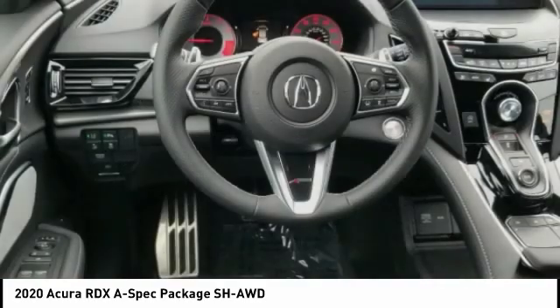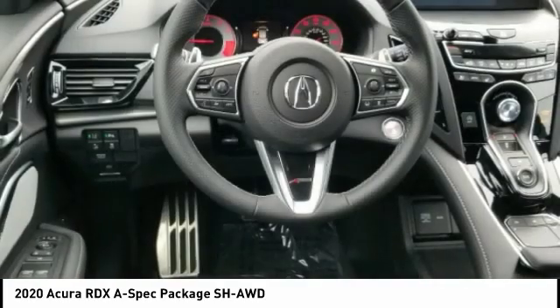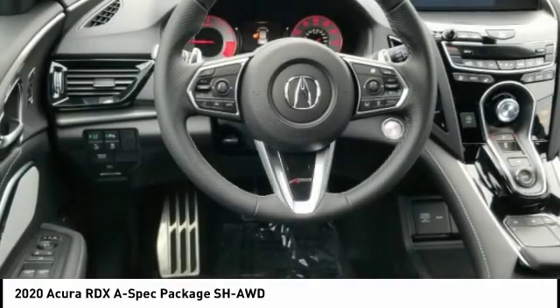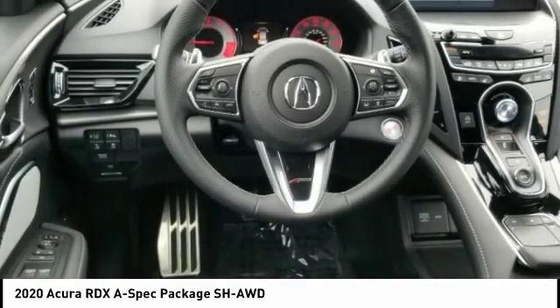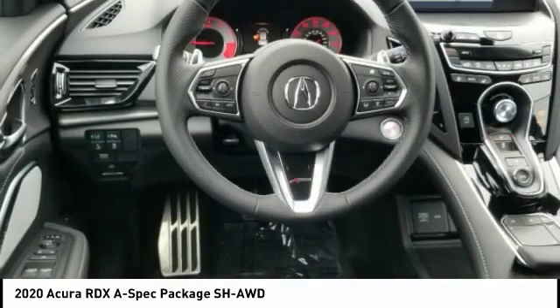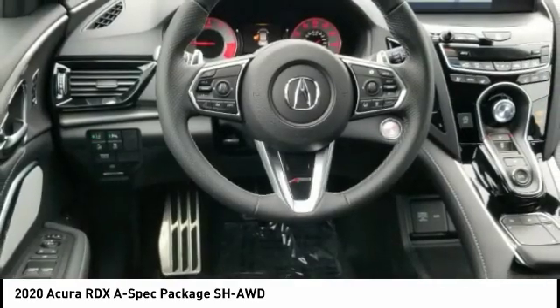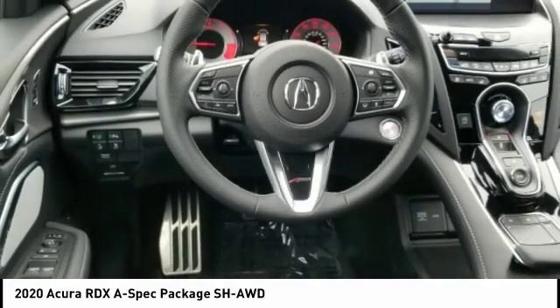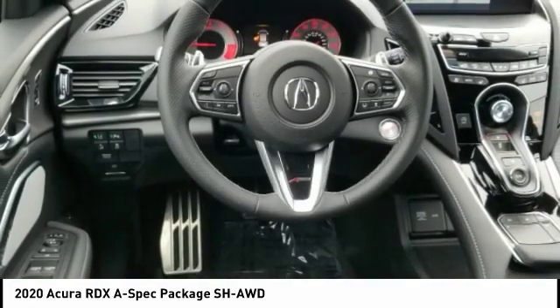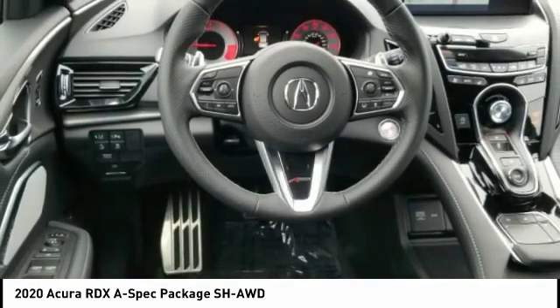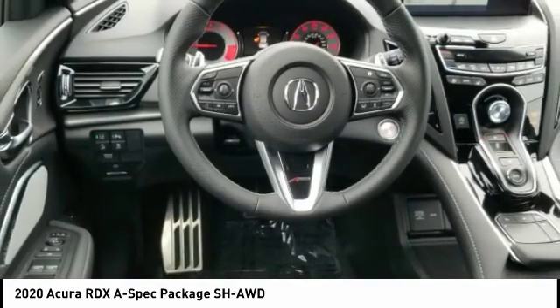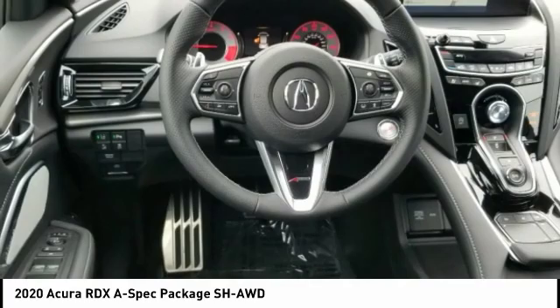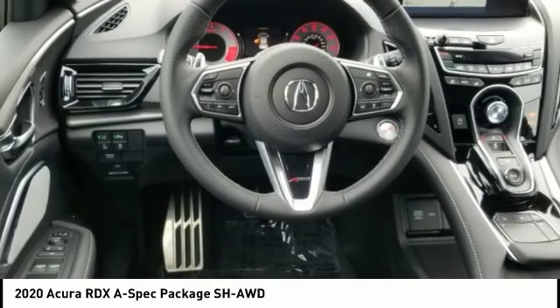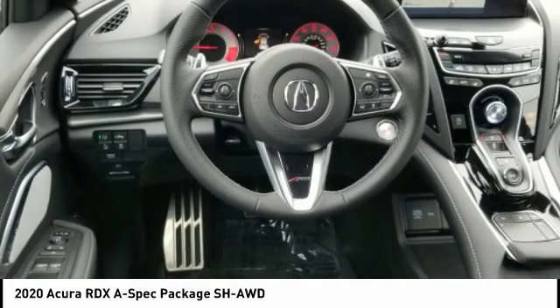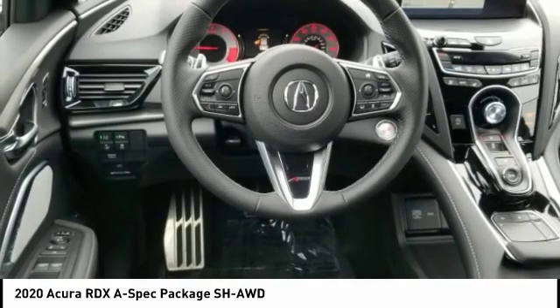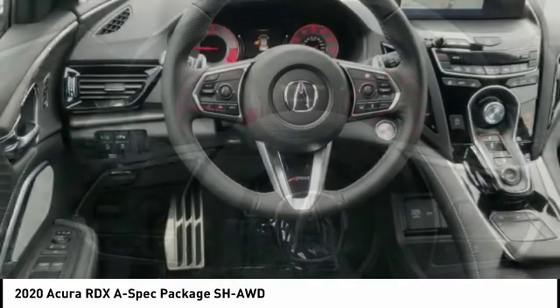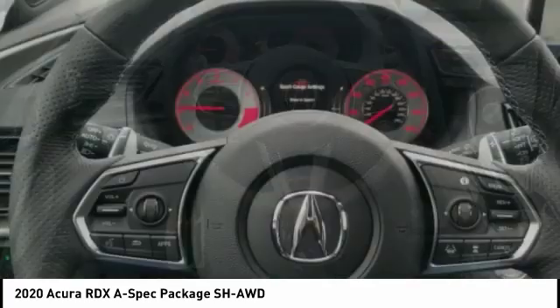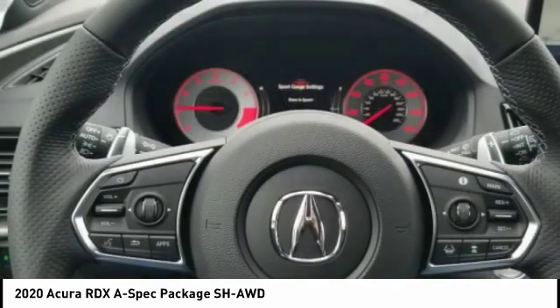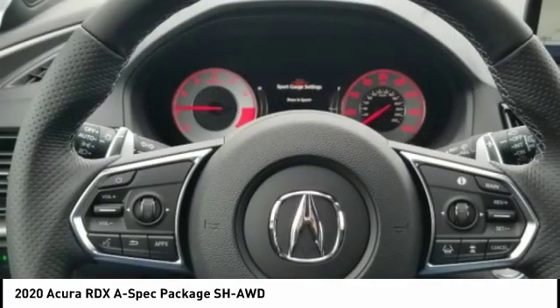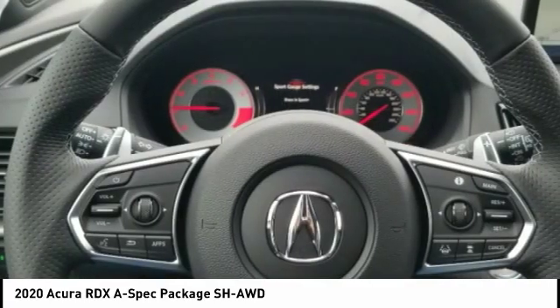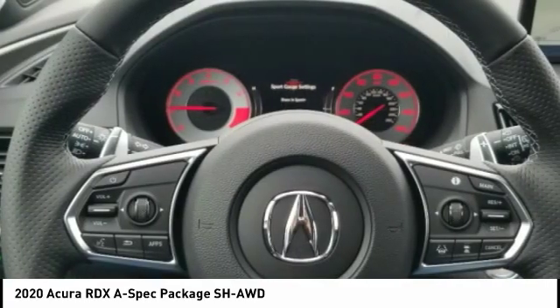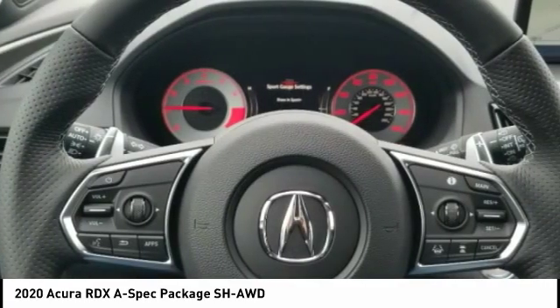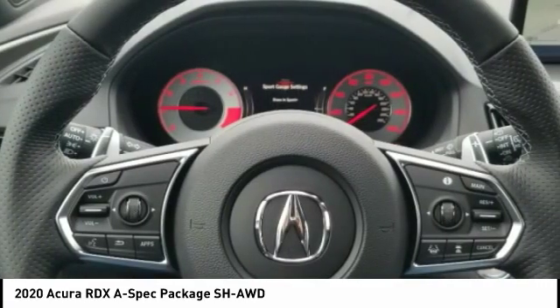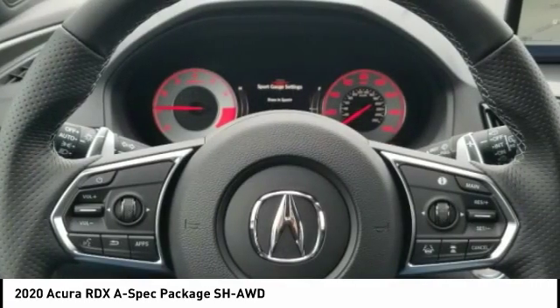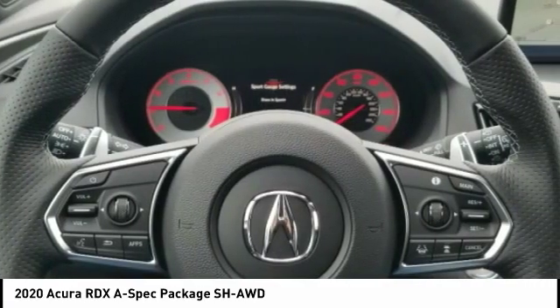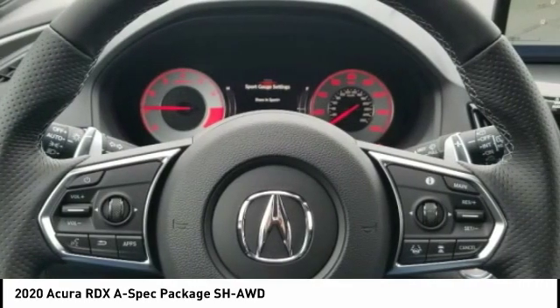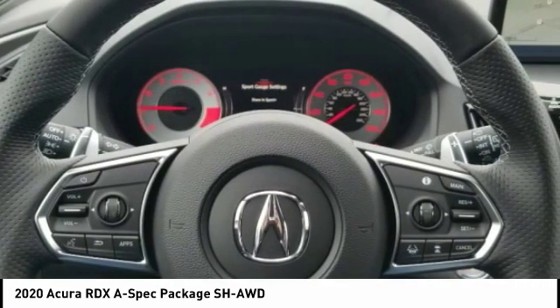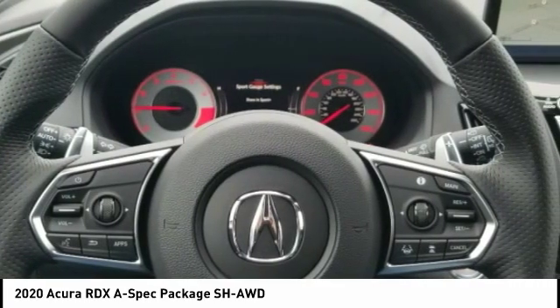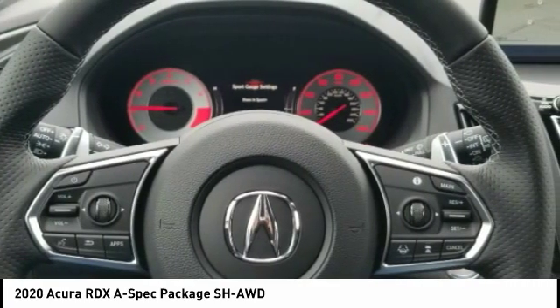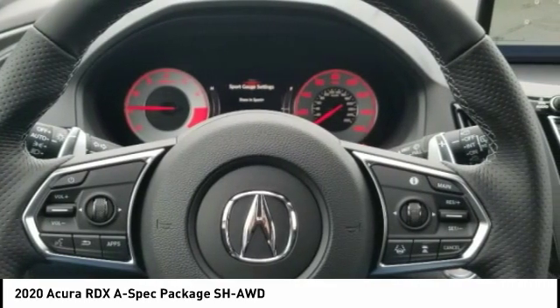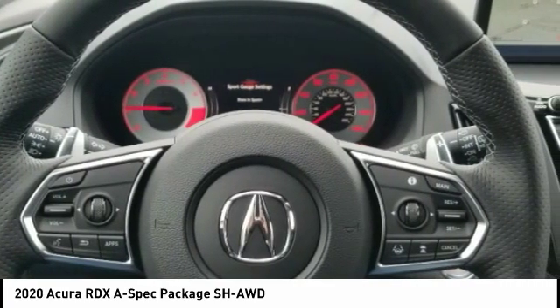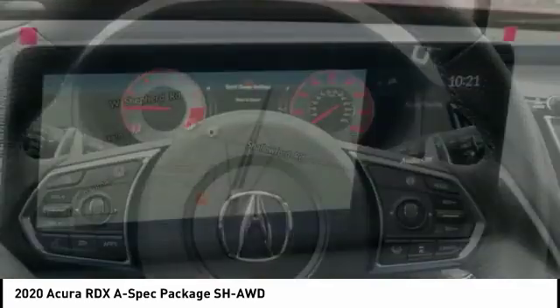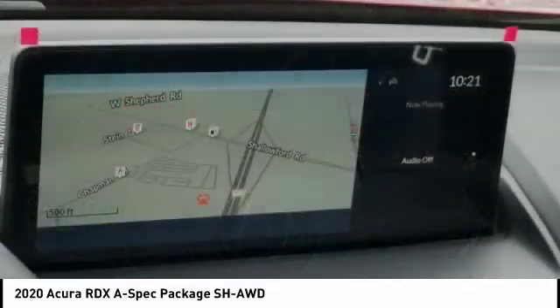Voice activated navigation system, airbags, front knee airbags, upholstery with contrast stitching.